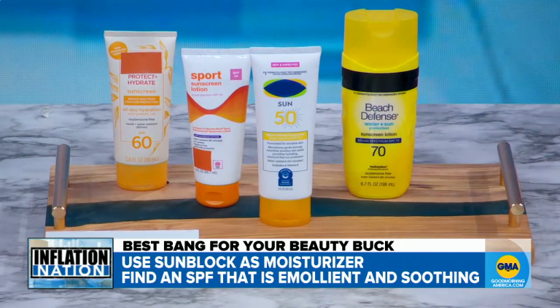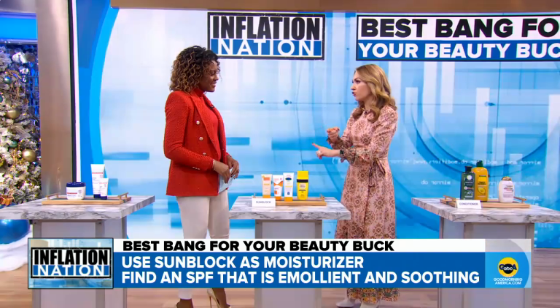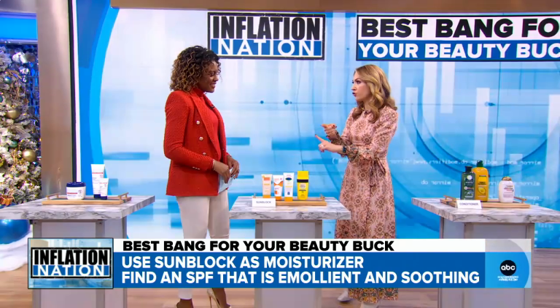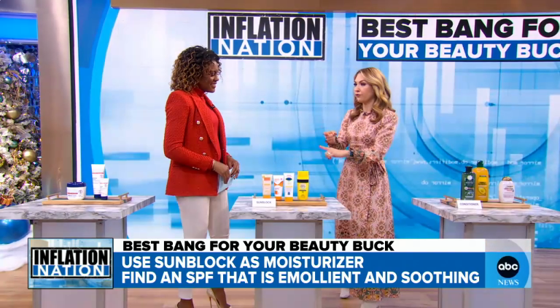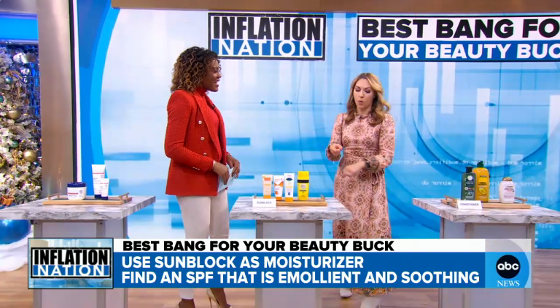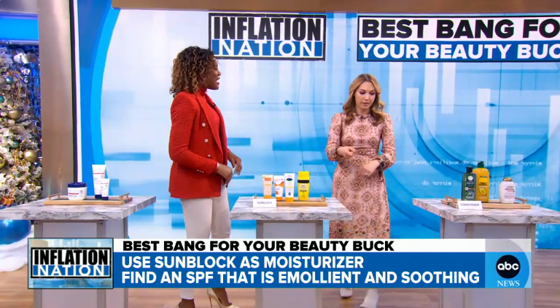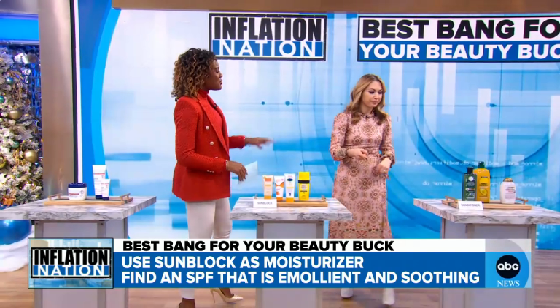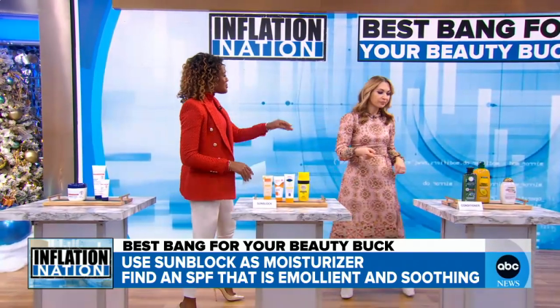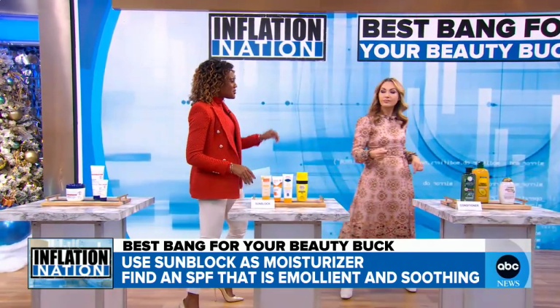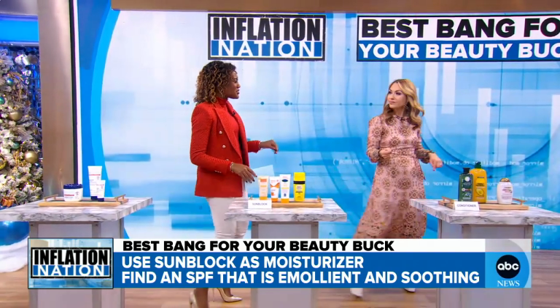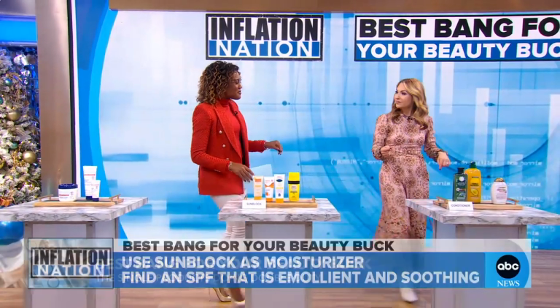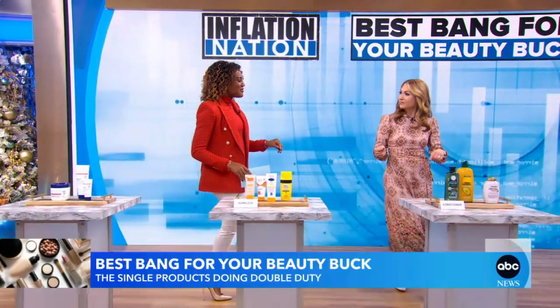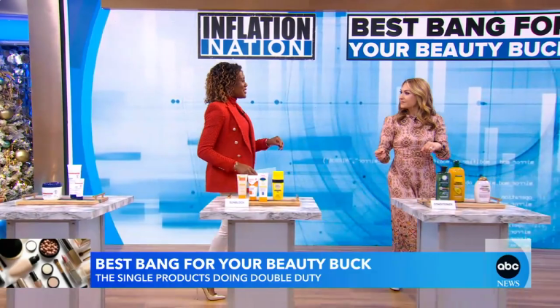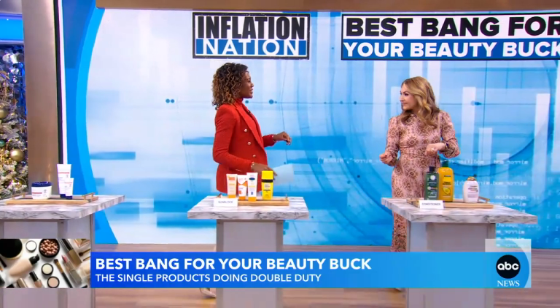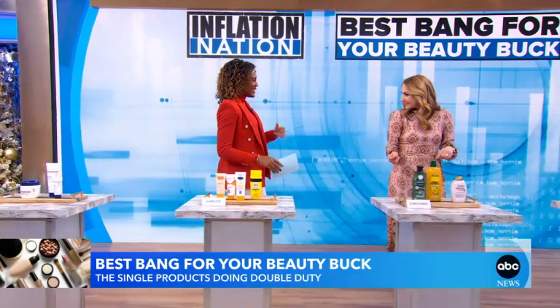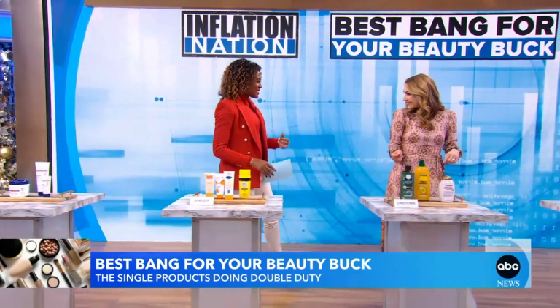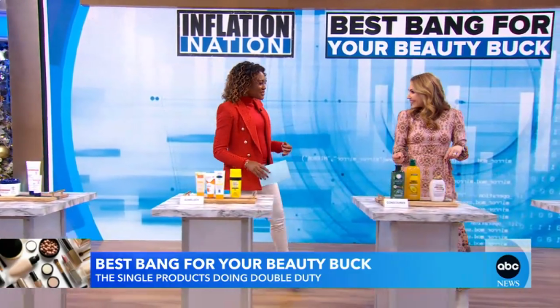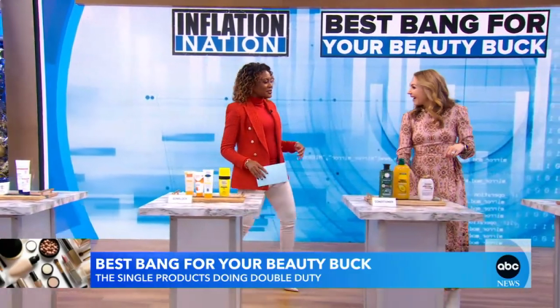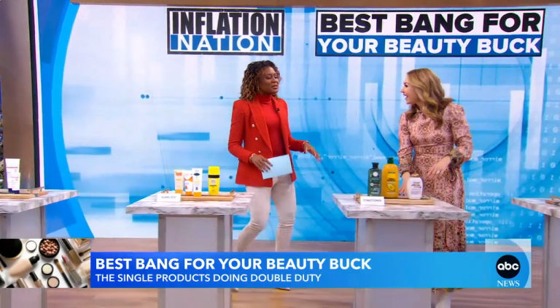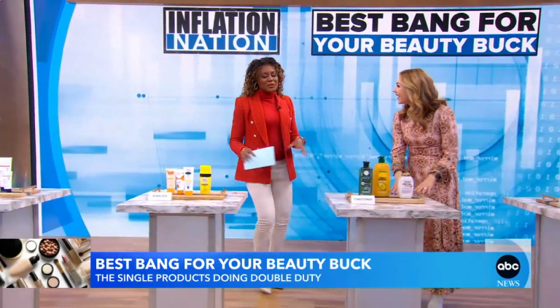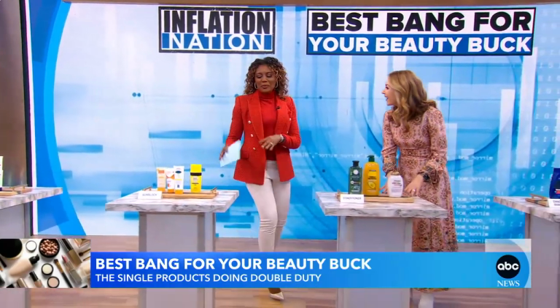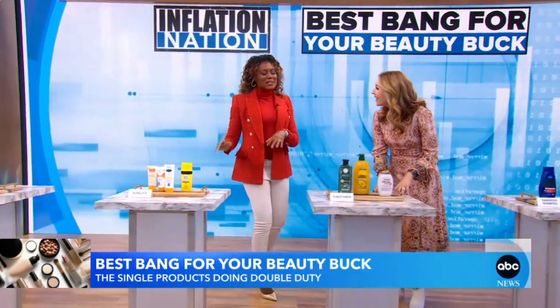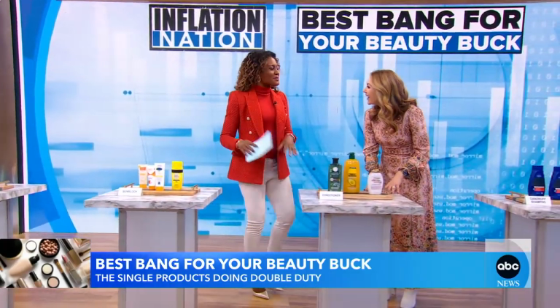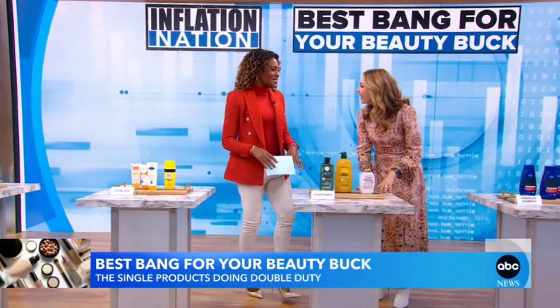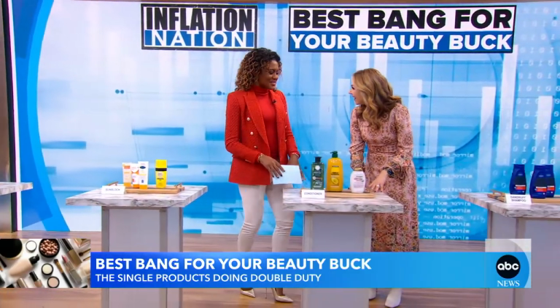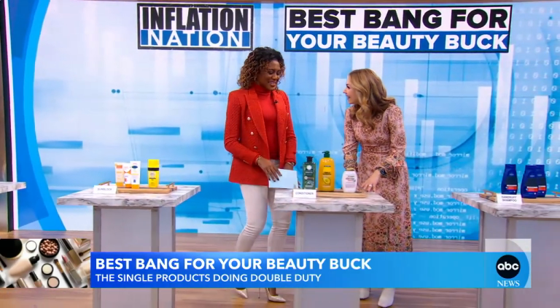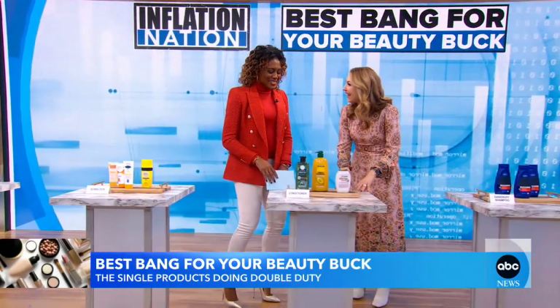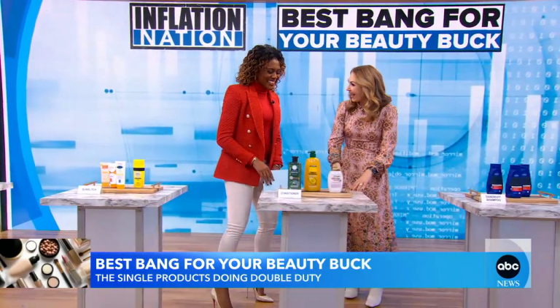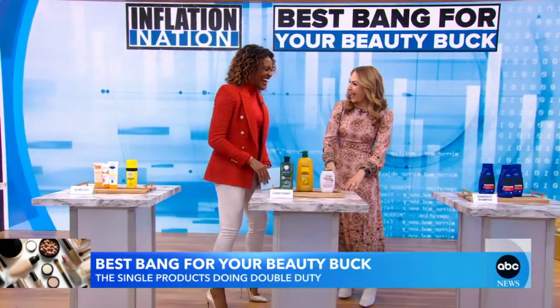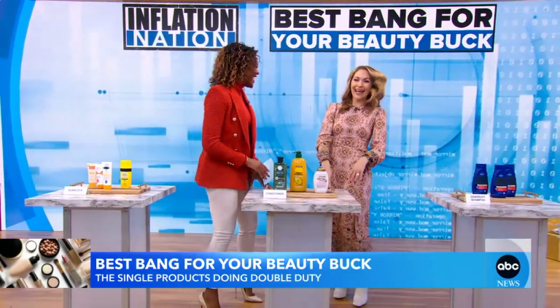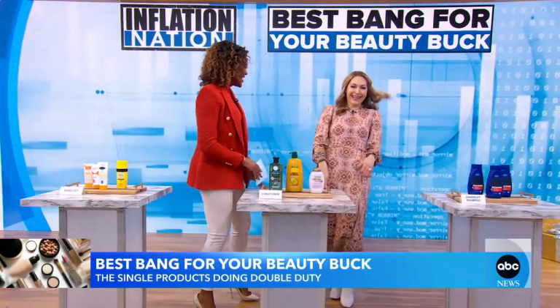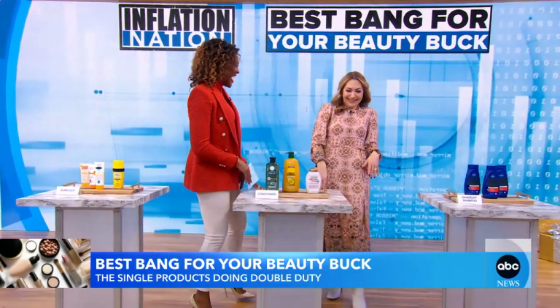If you're not sure about that, just pick a moisturizer that has SPF in it. There's your two for one. We're going to talk about sunscreen now. I love that.